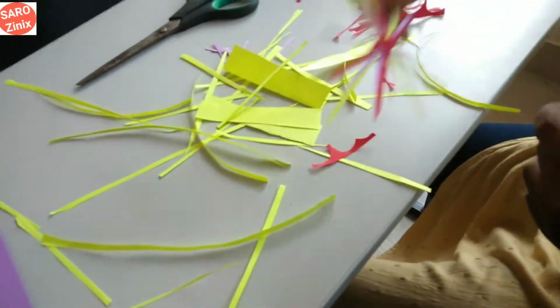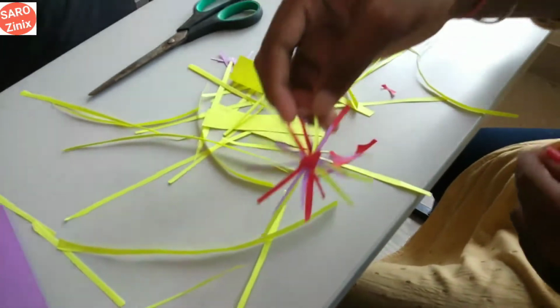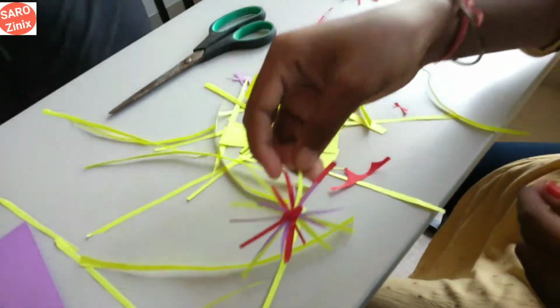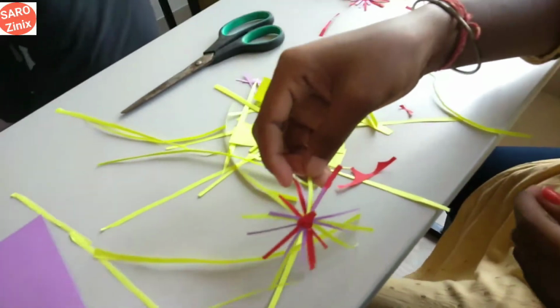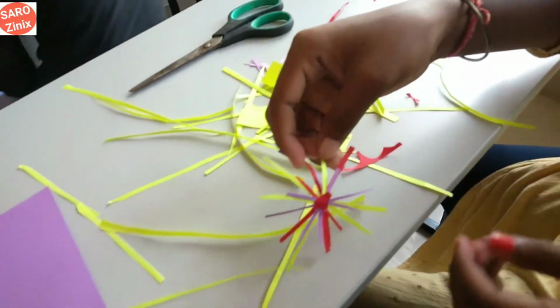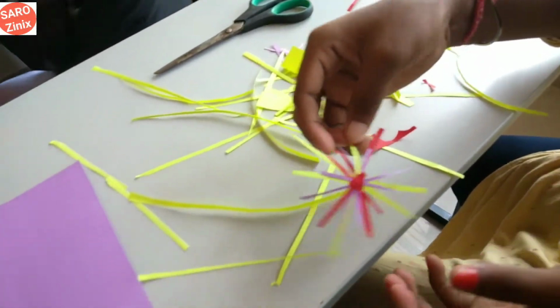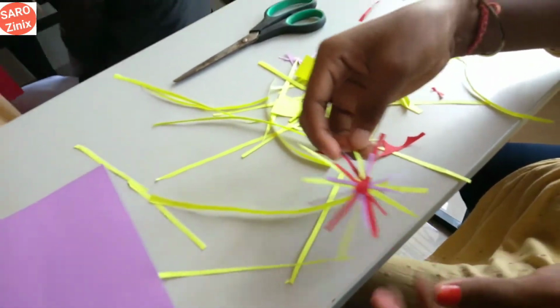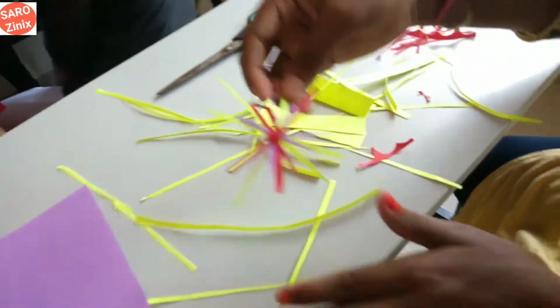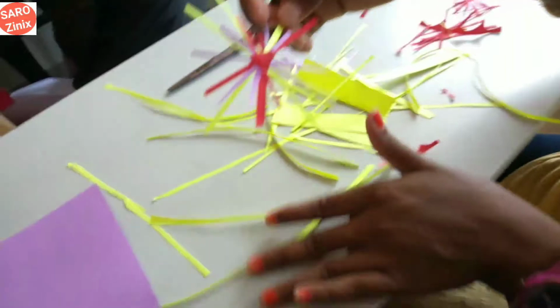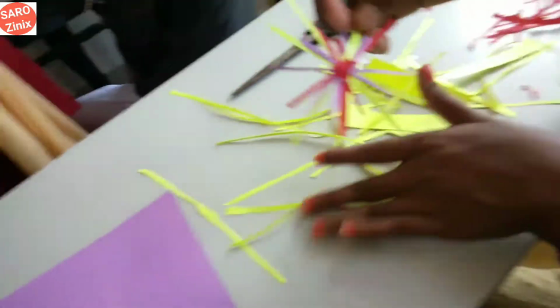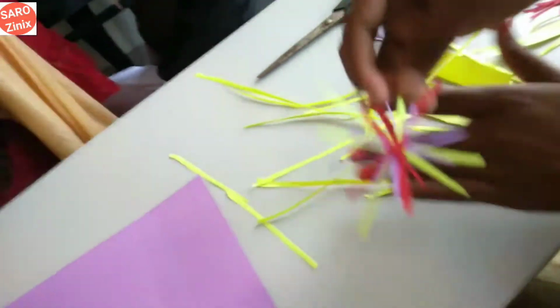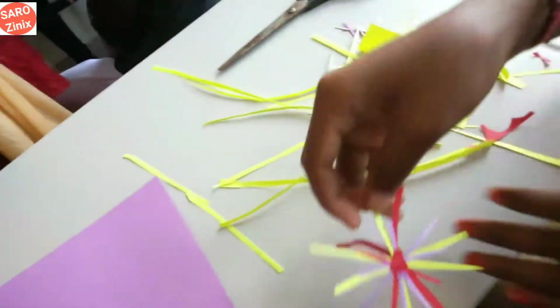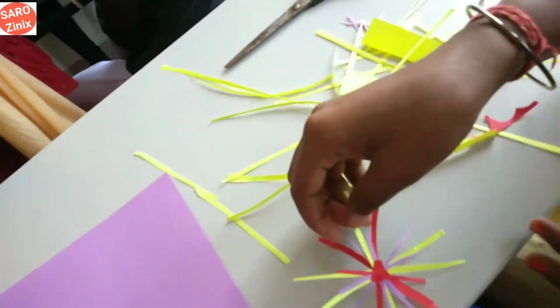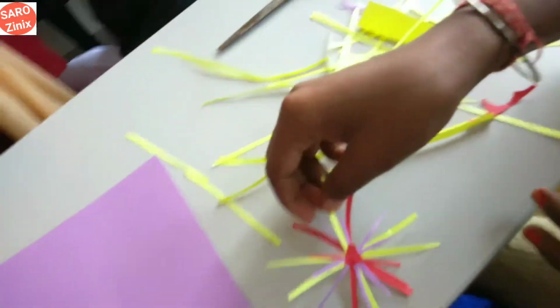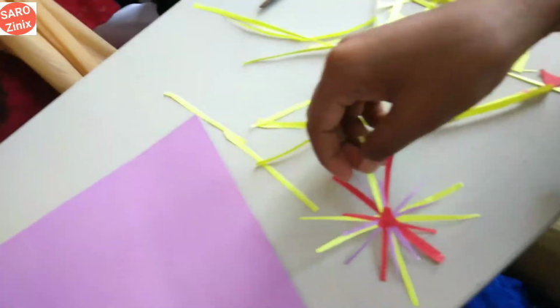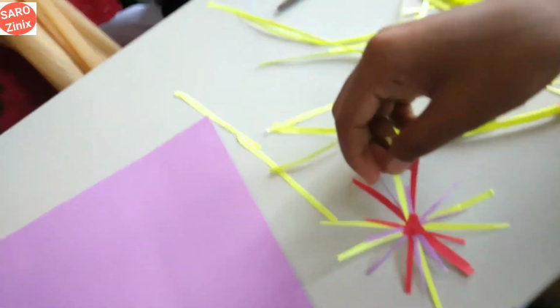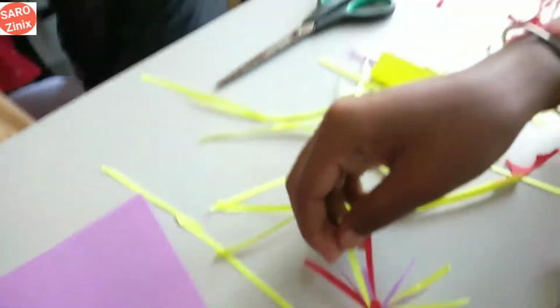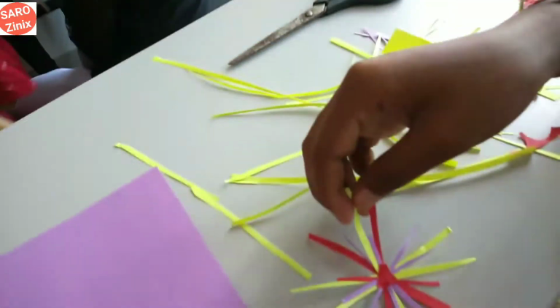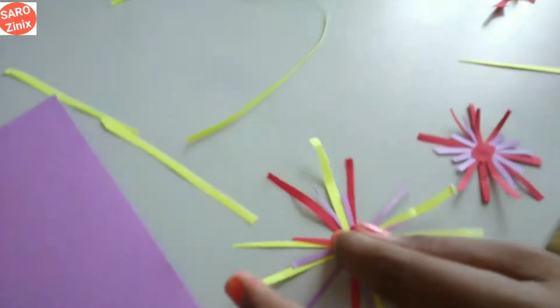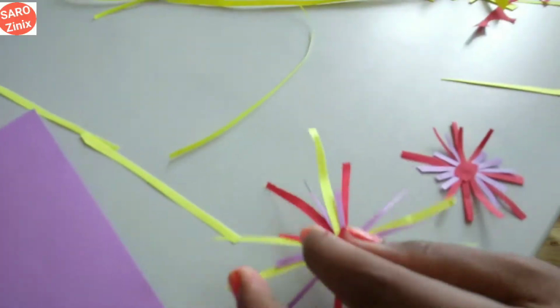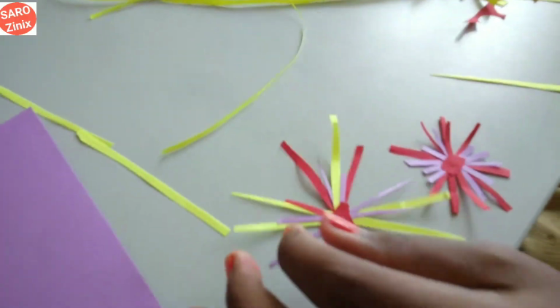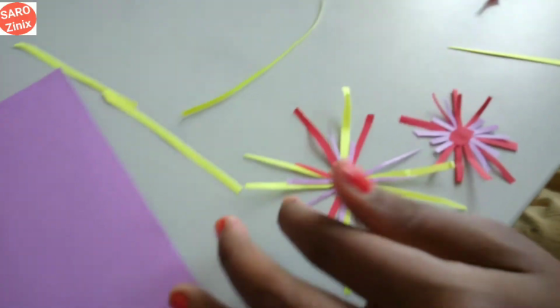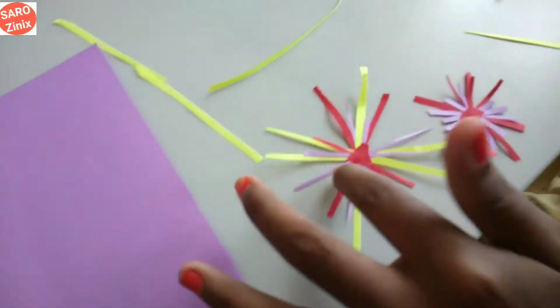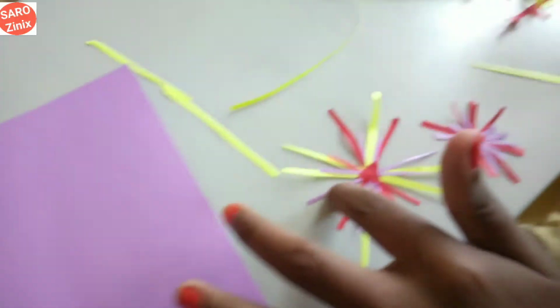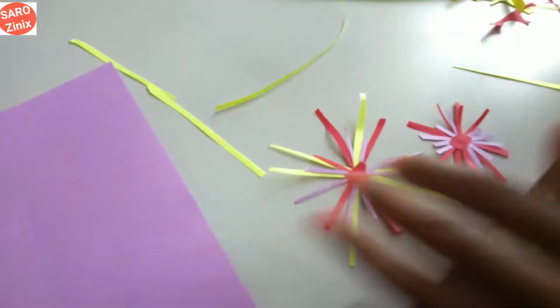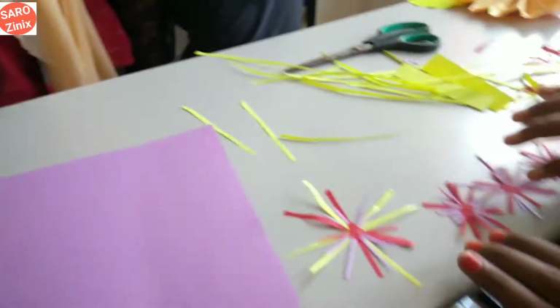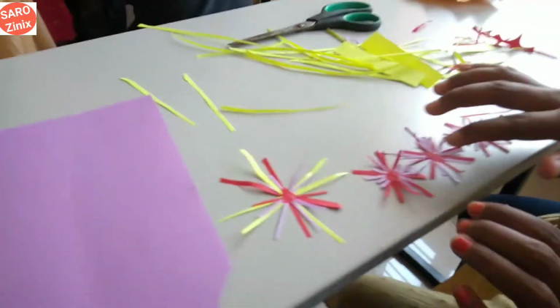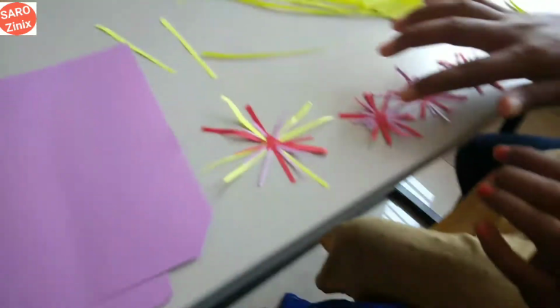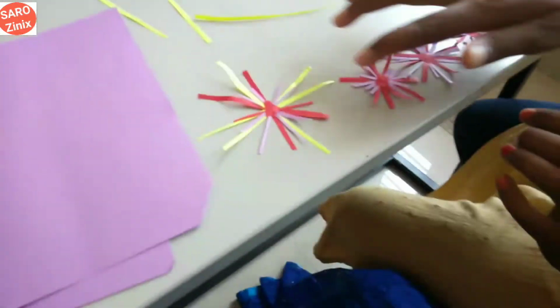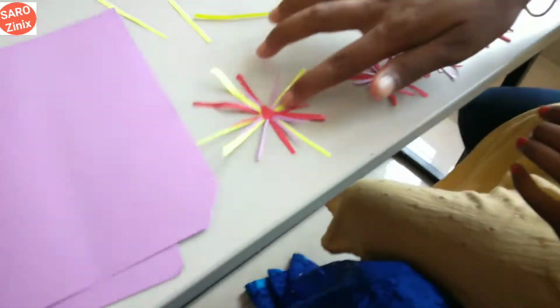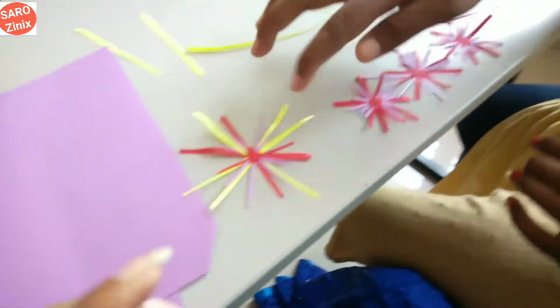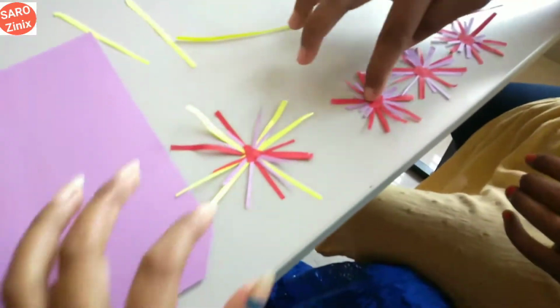This is a painting. This is a full design. This is a beautiful style.